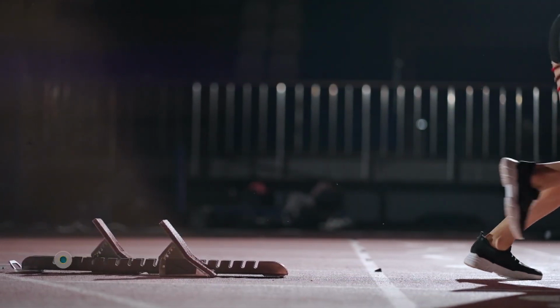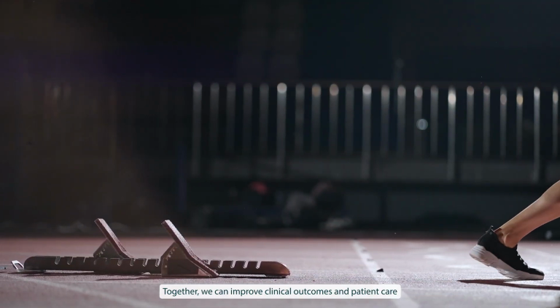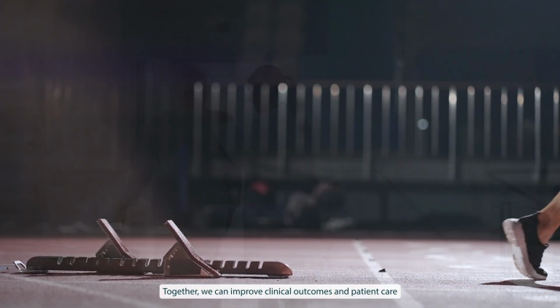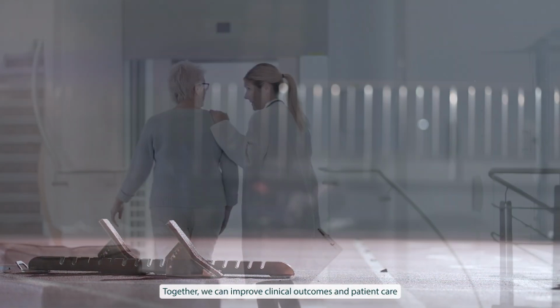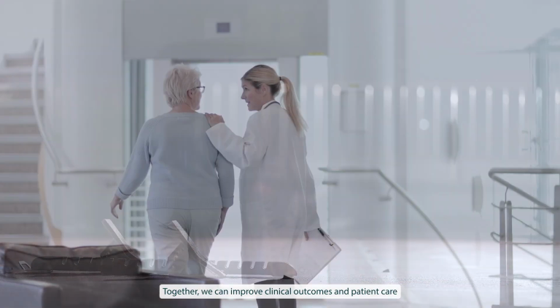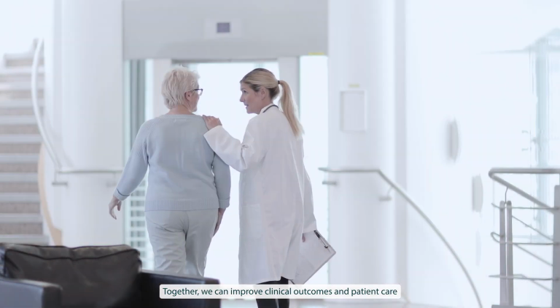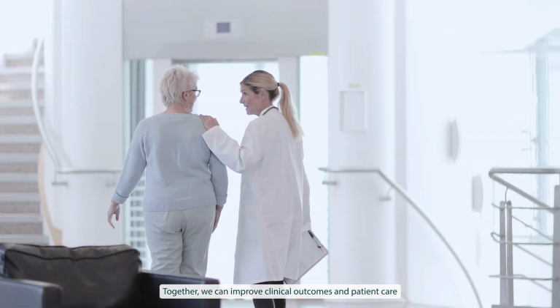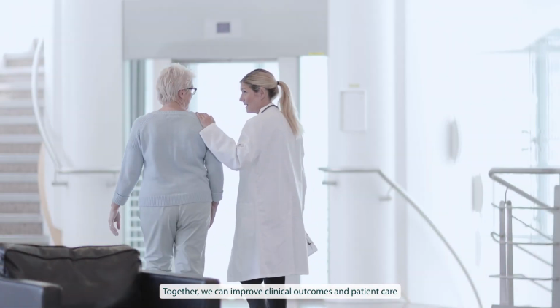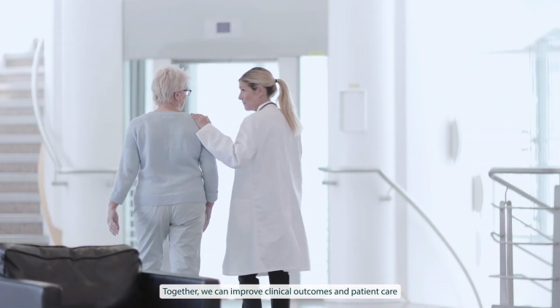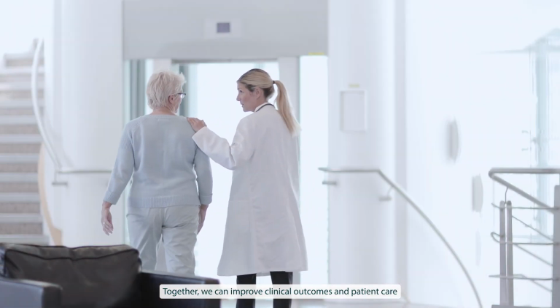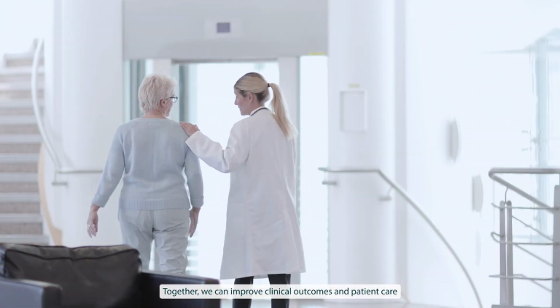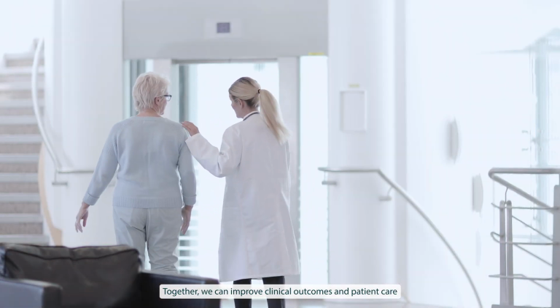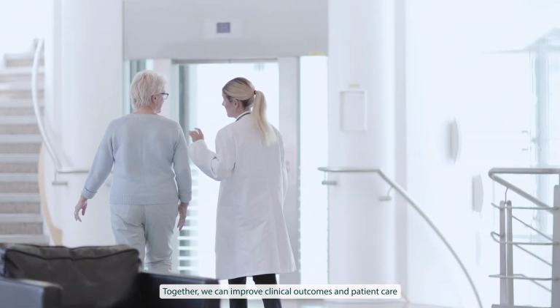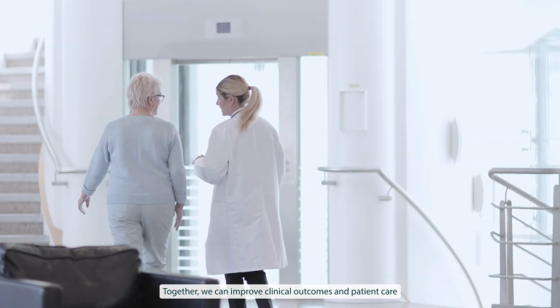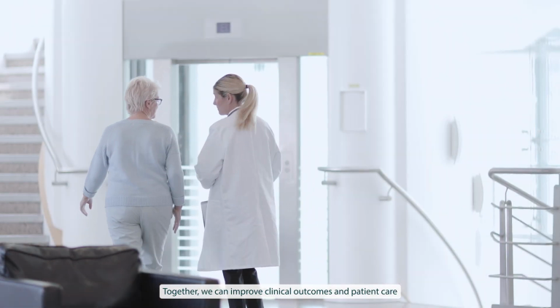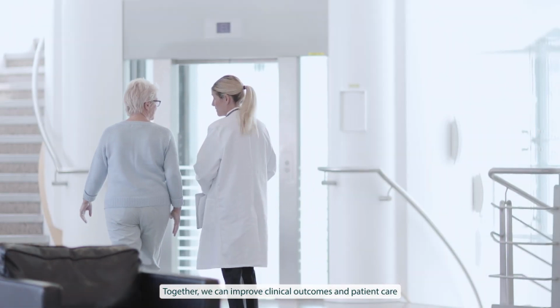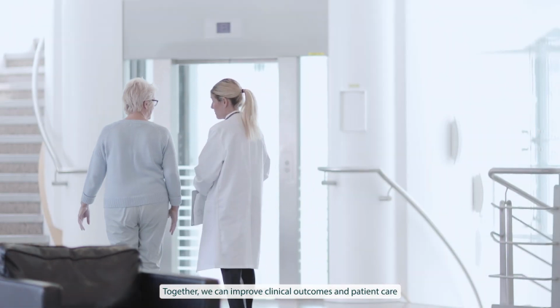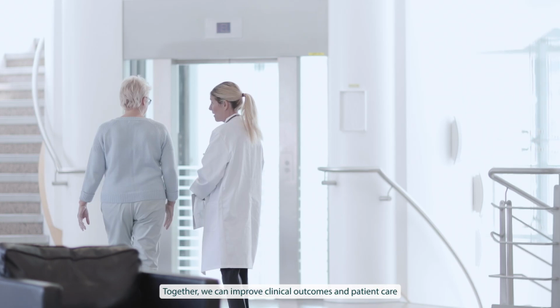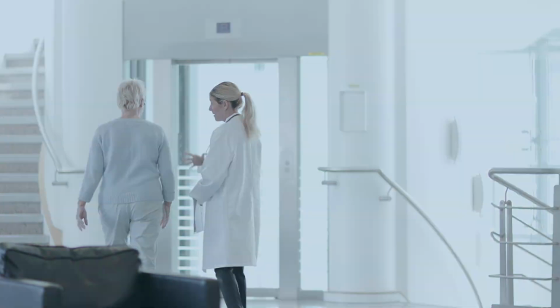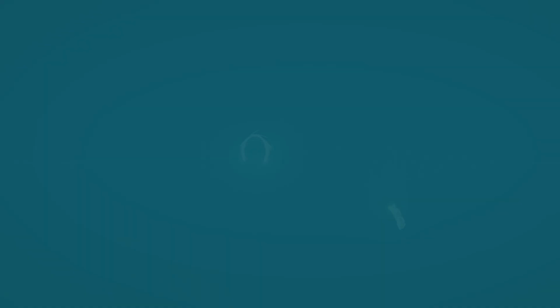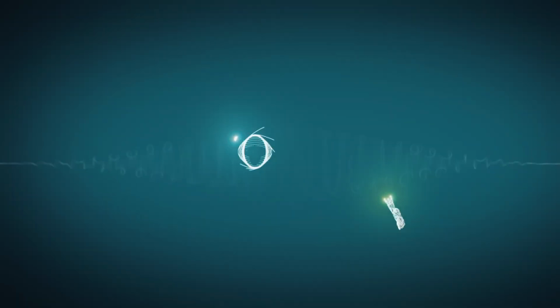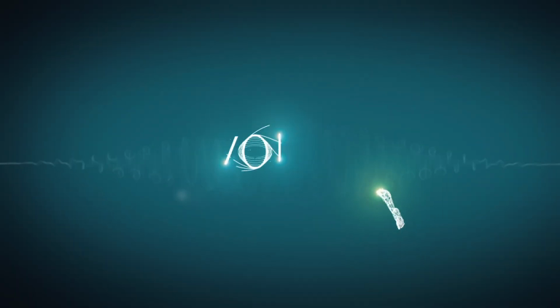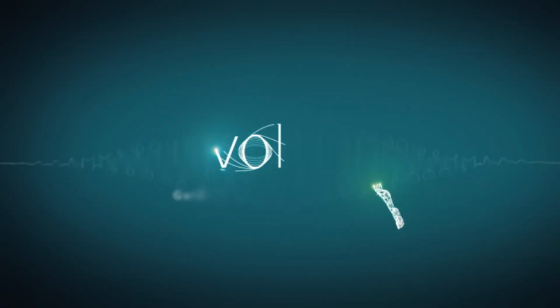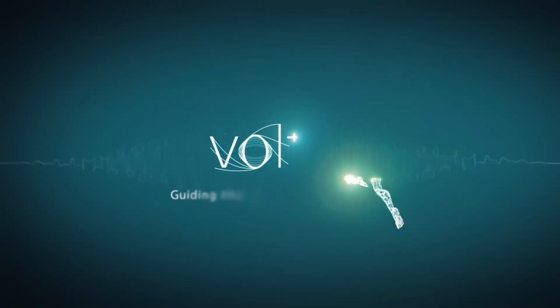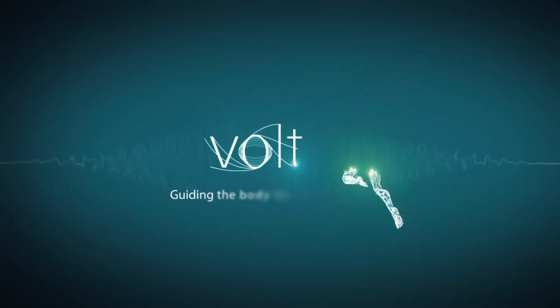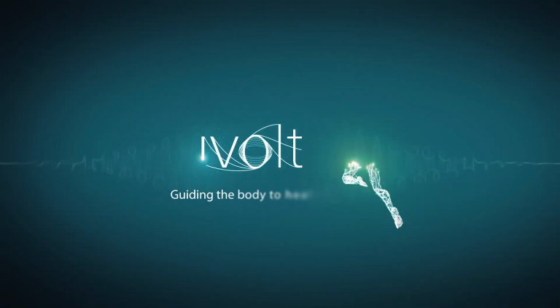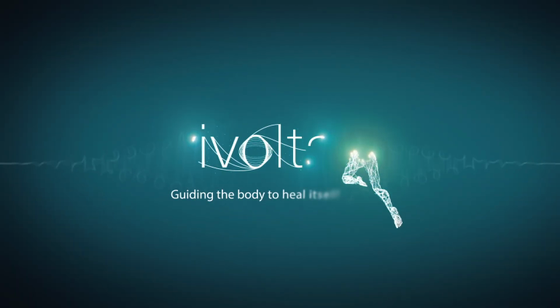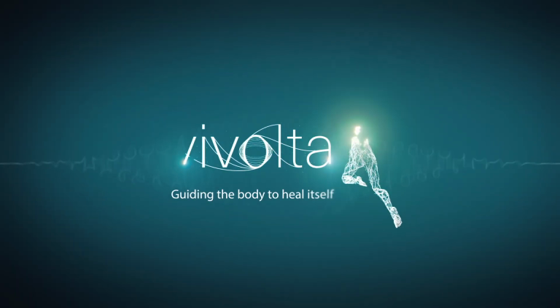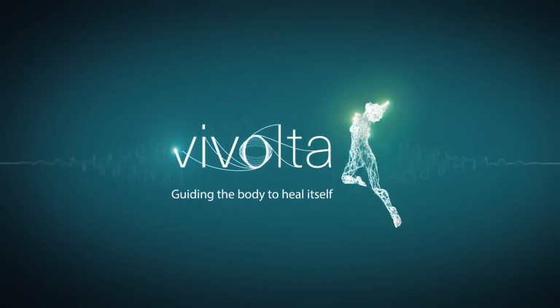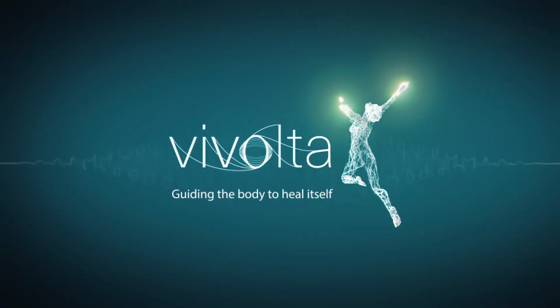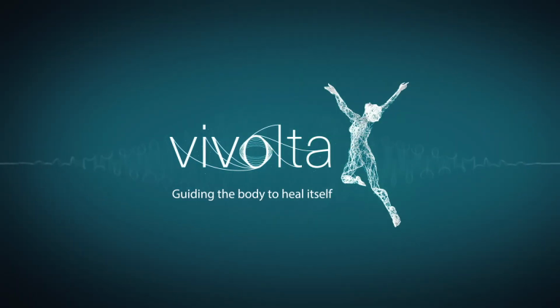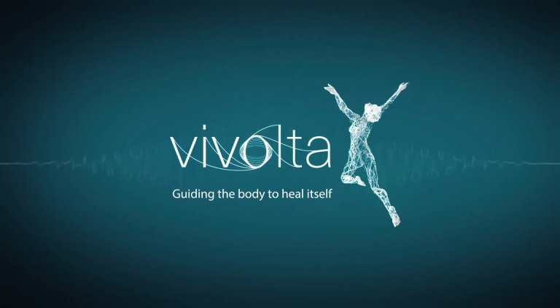Together, we can improve clinical outcomes and patient care by guiding the body to heal itself.